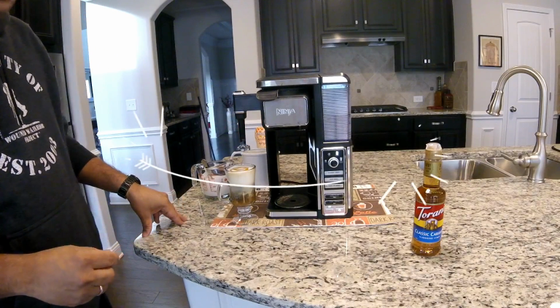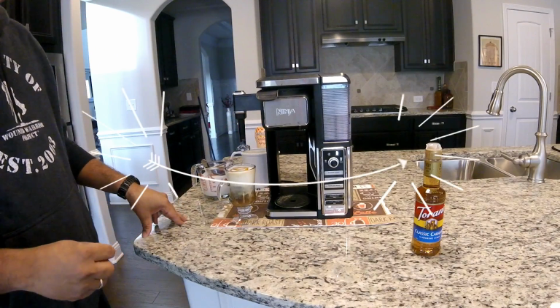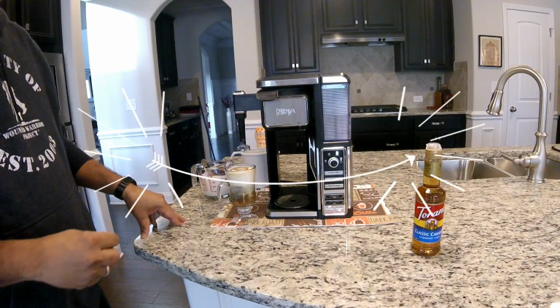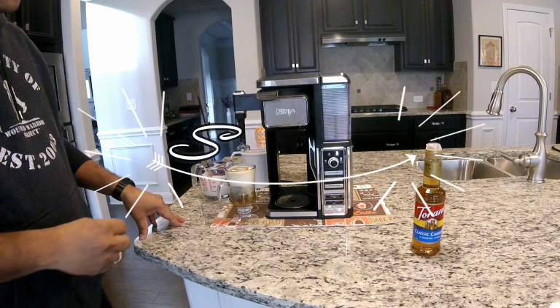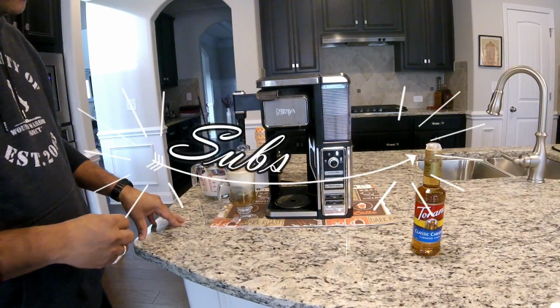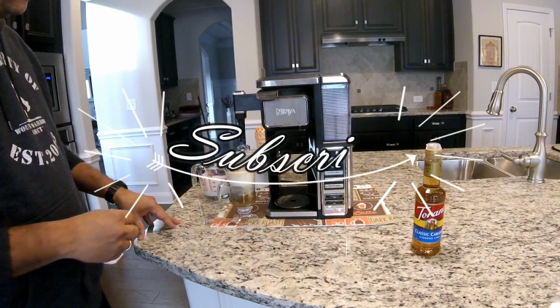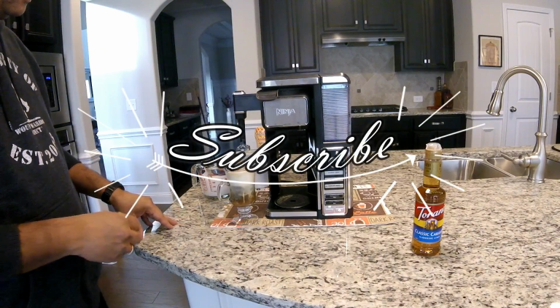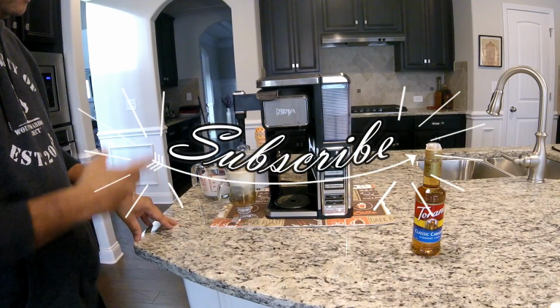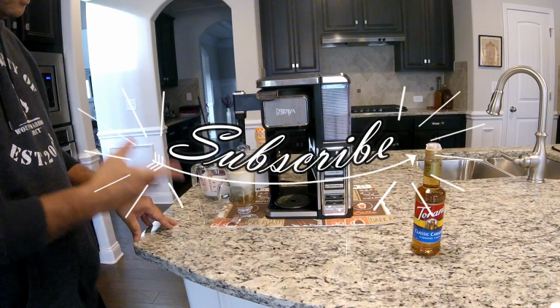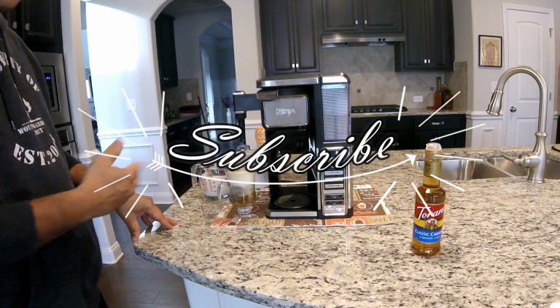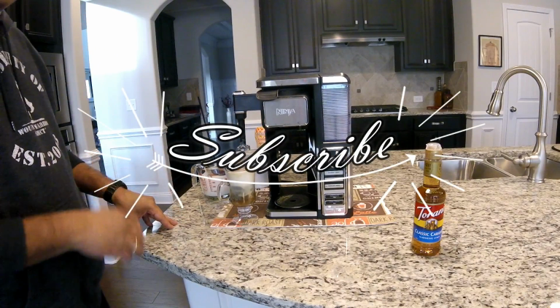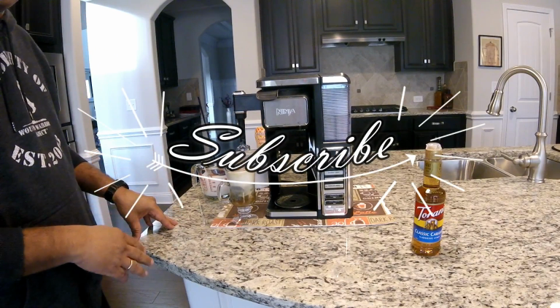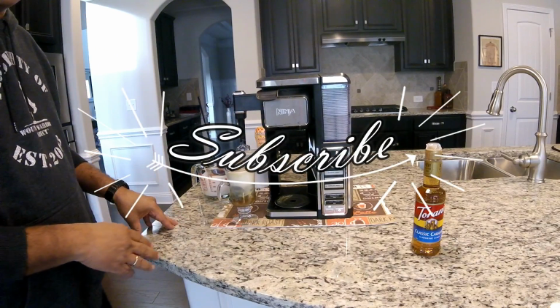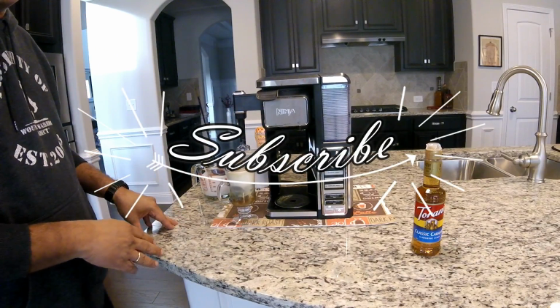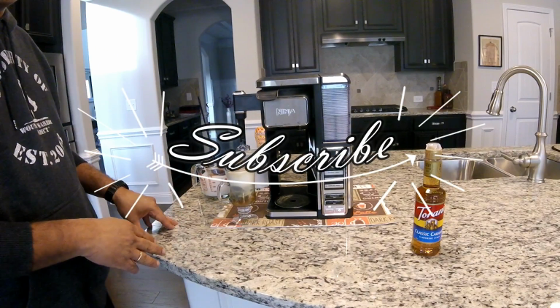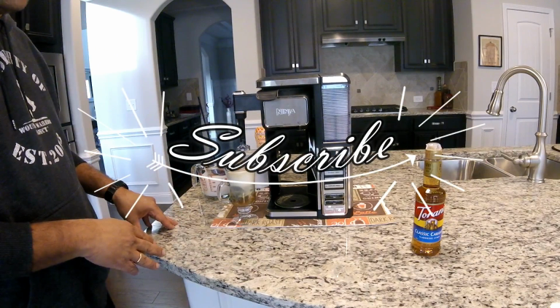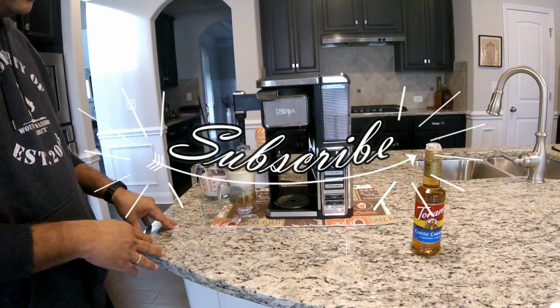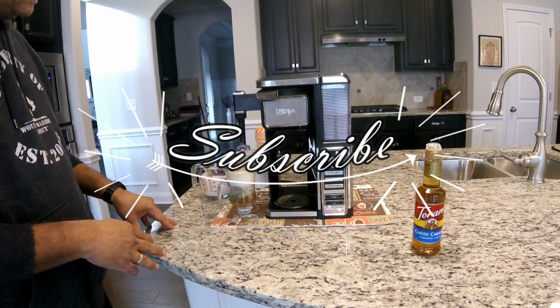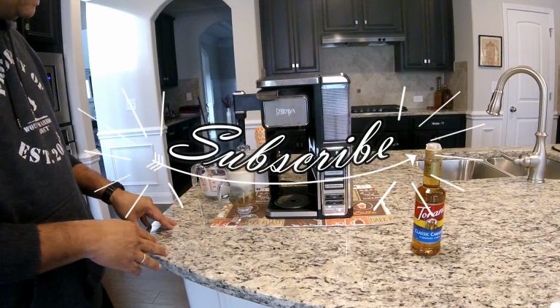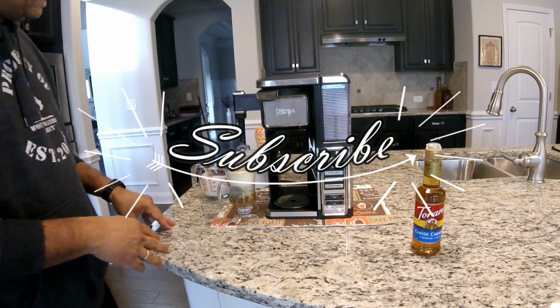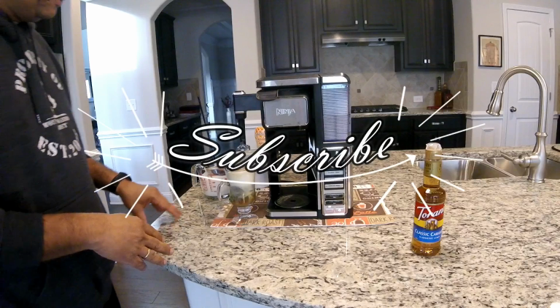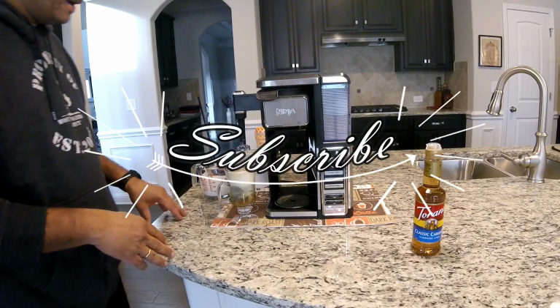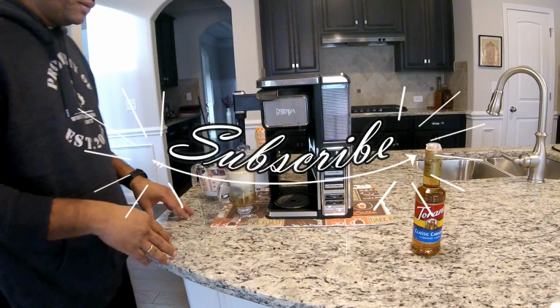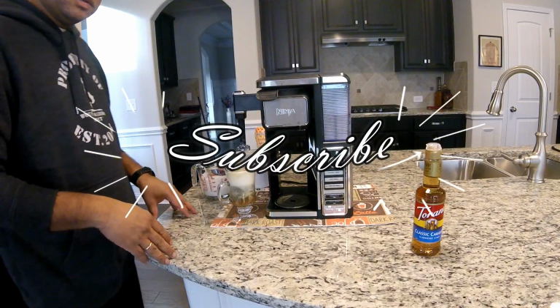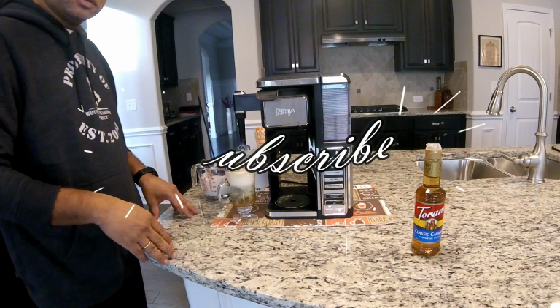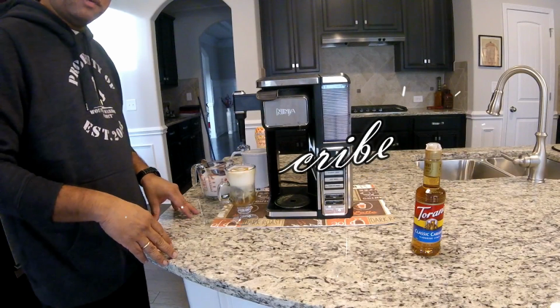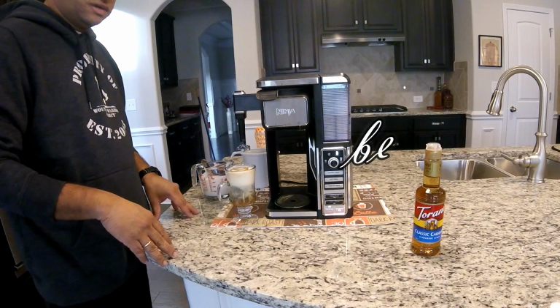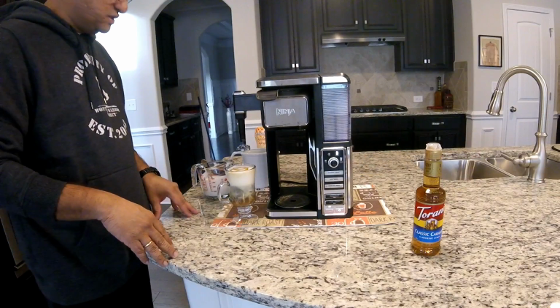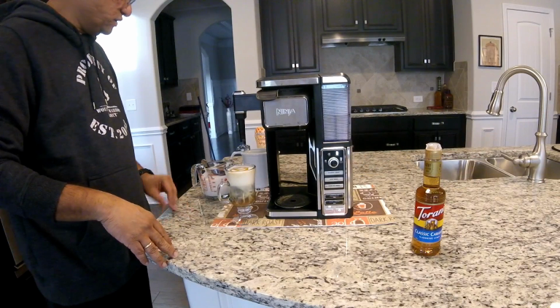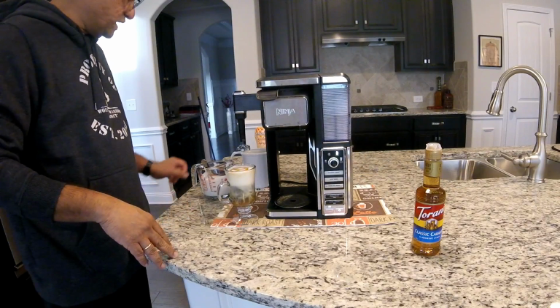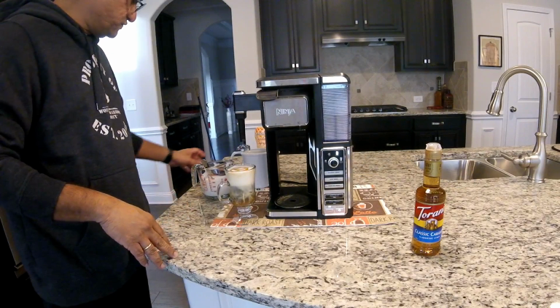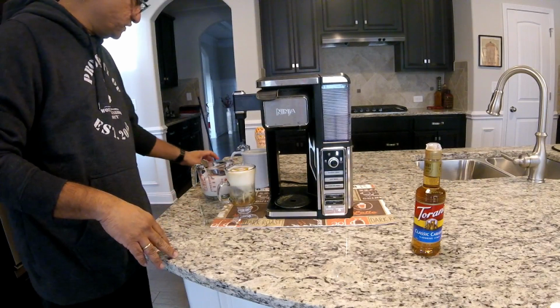I hope you liked this video. I hope this tastes as good as it looks. If you like it, please subscribe and see you on the next video. Thank you.